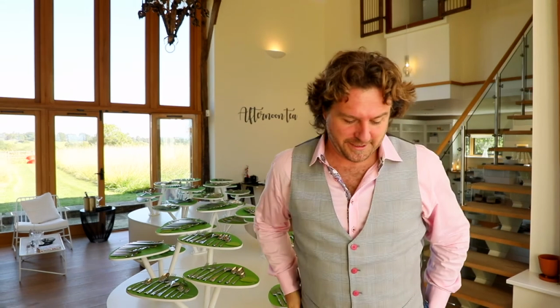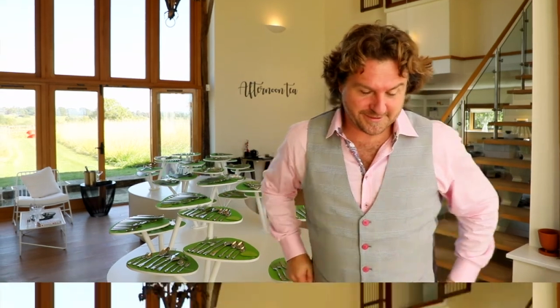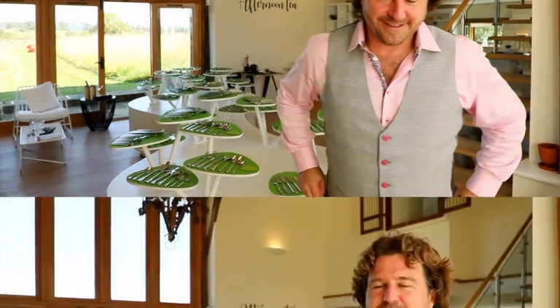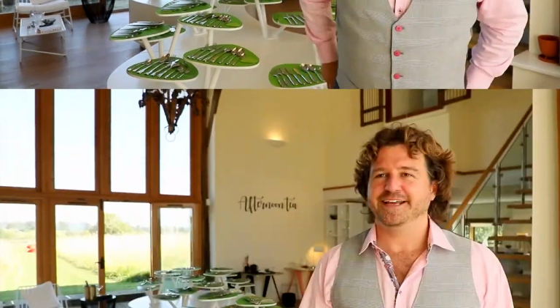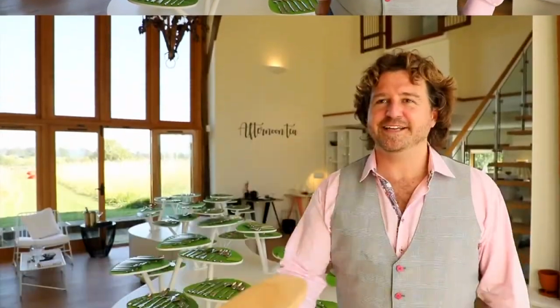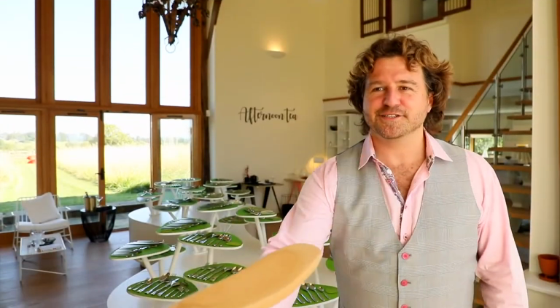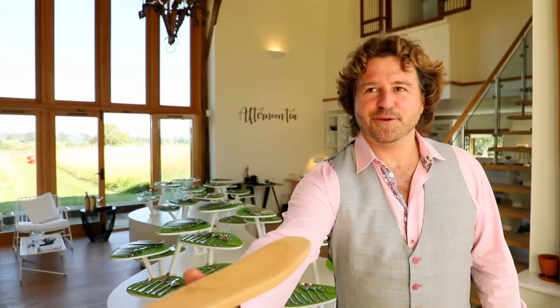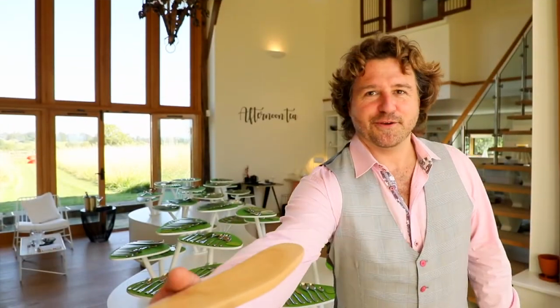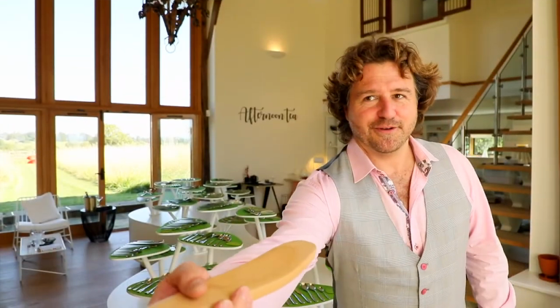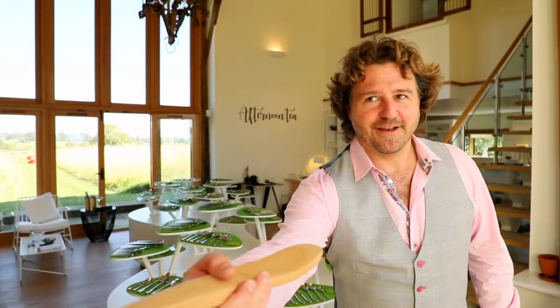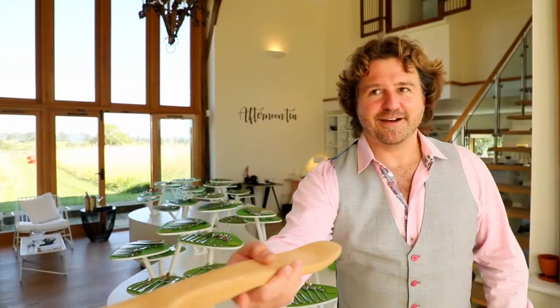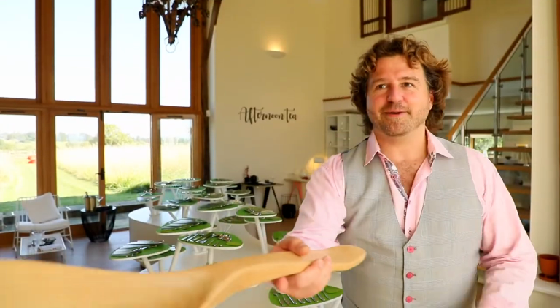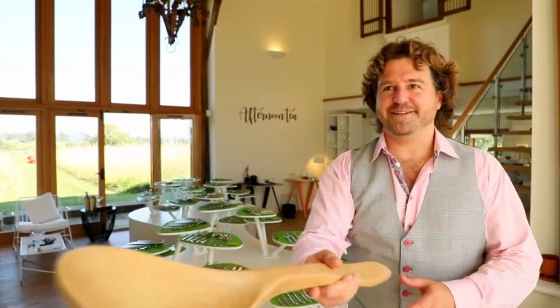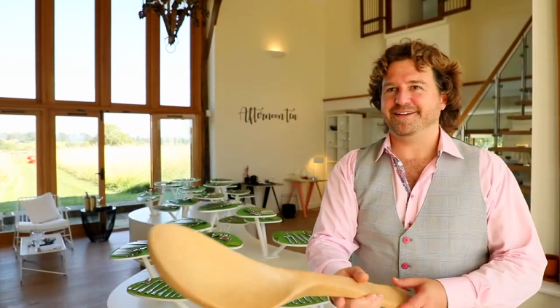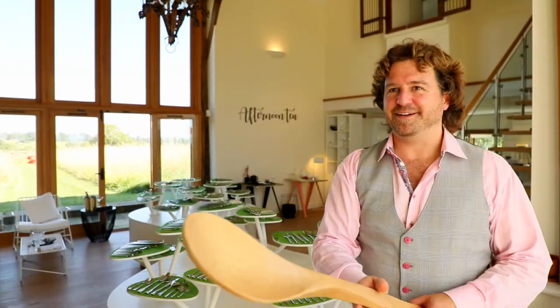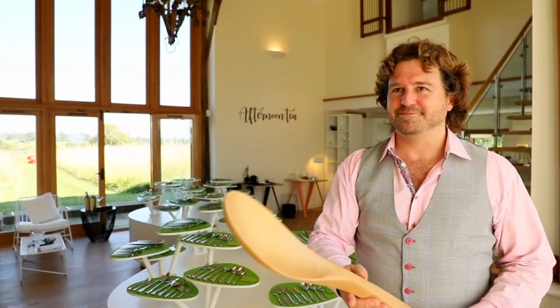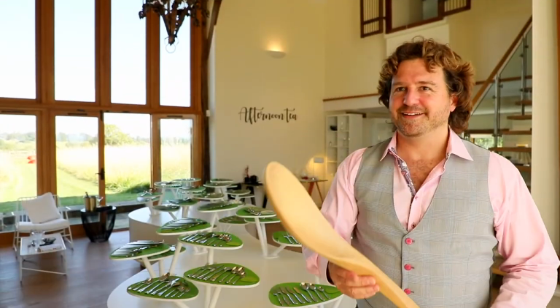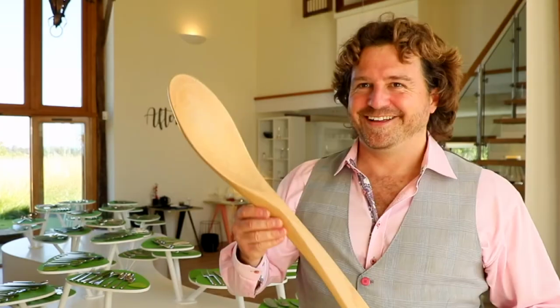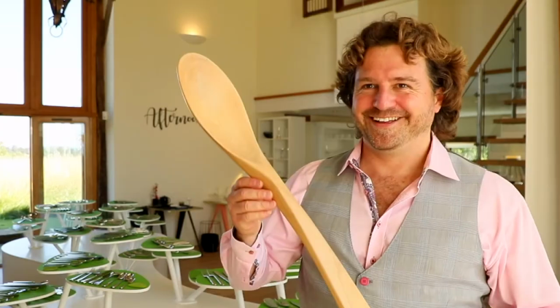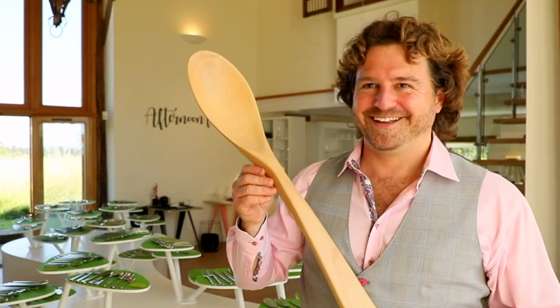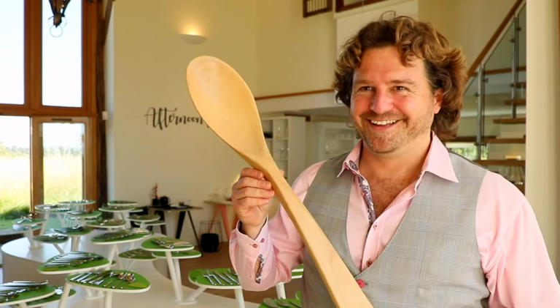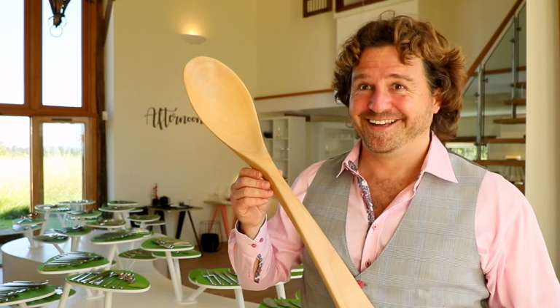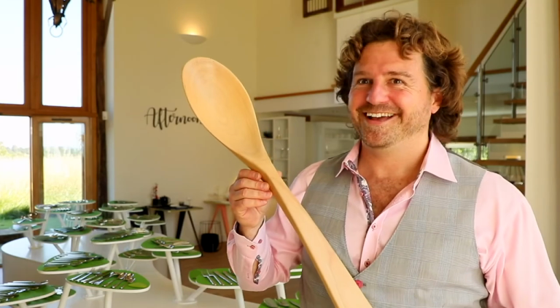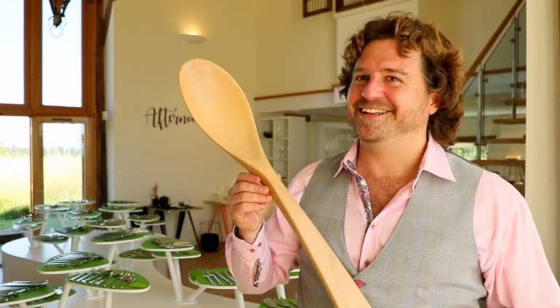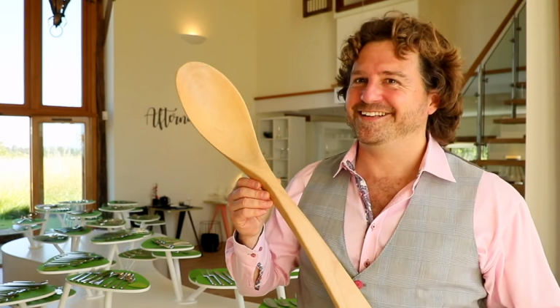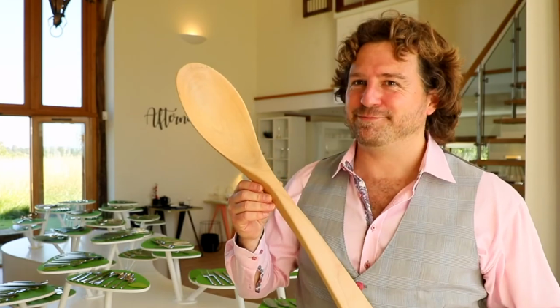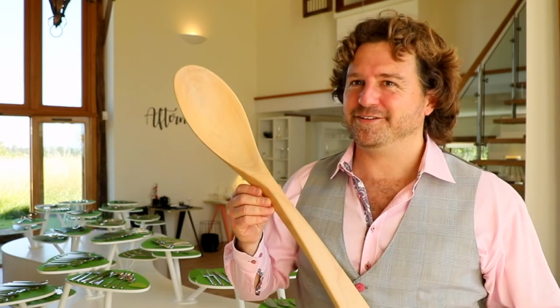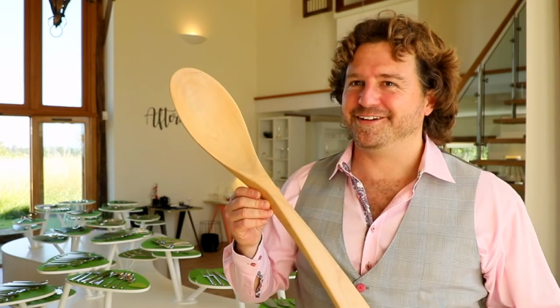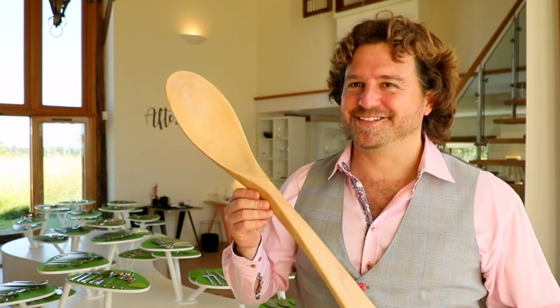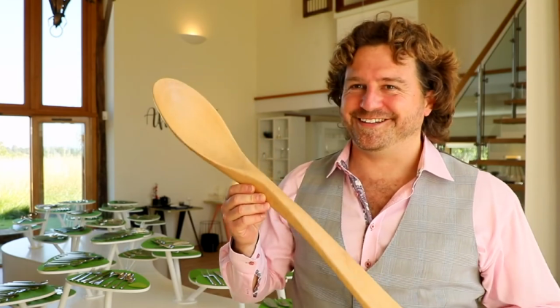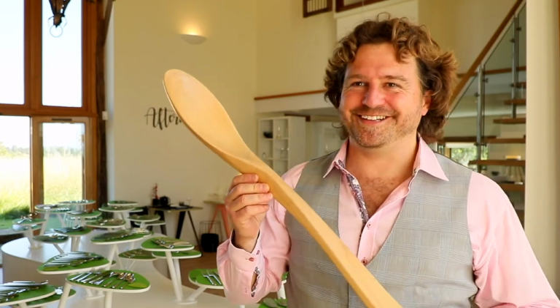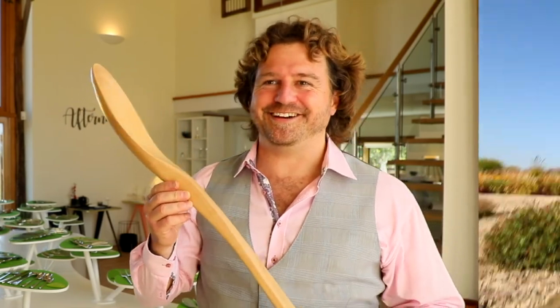Here's a spoon I made earlier. A little bit on the large side, I know.